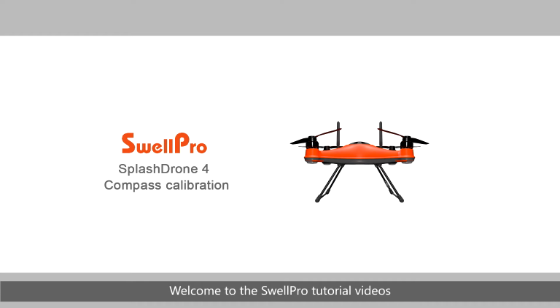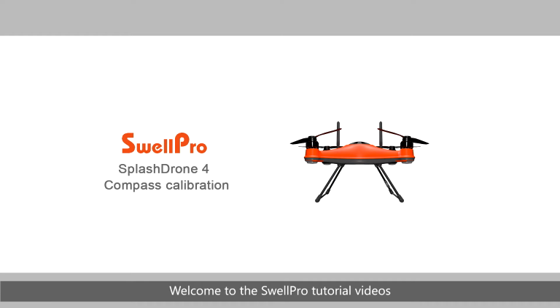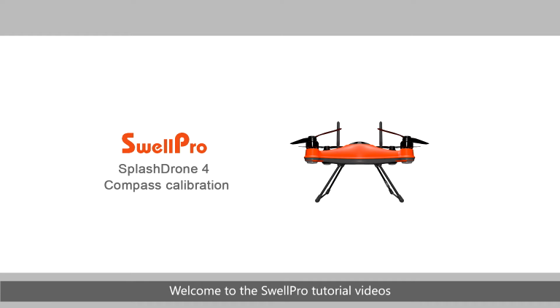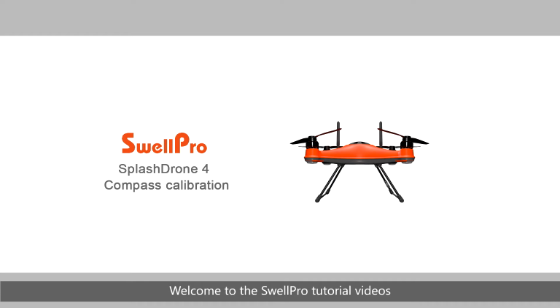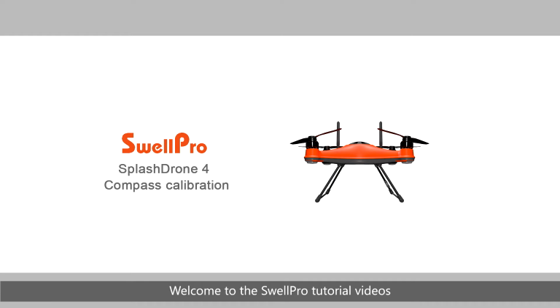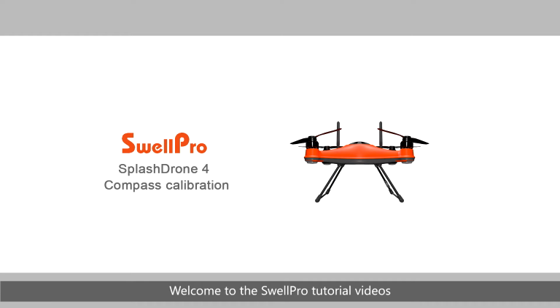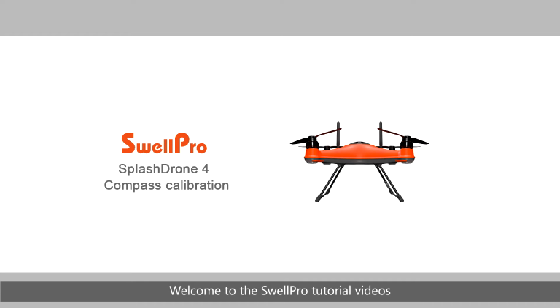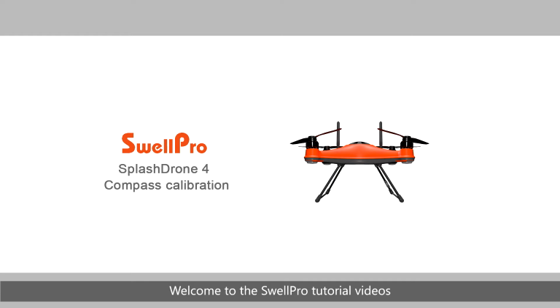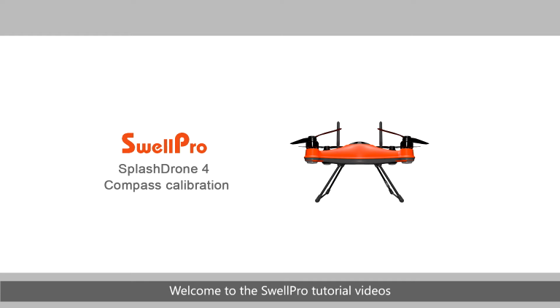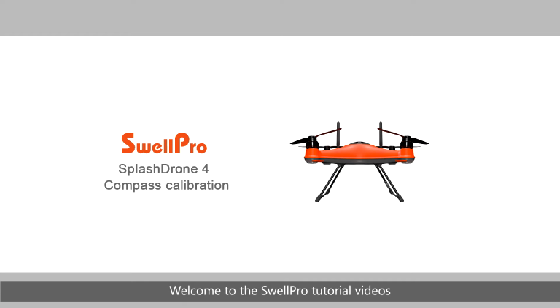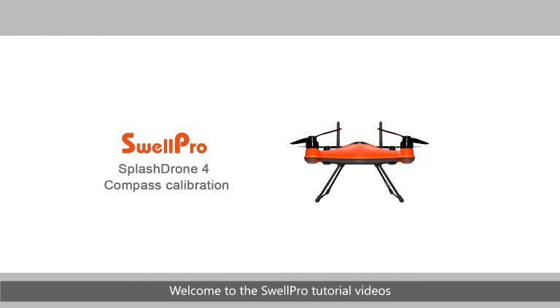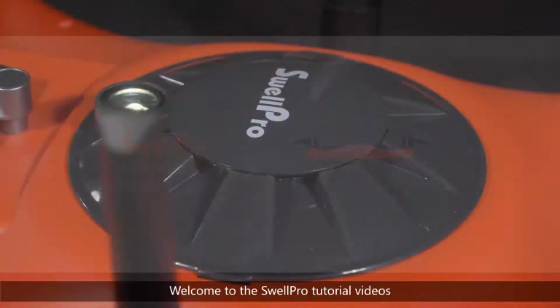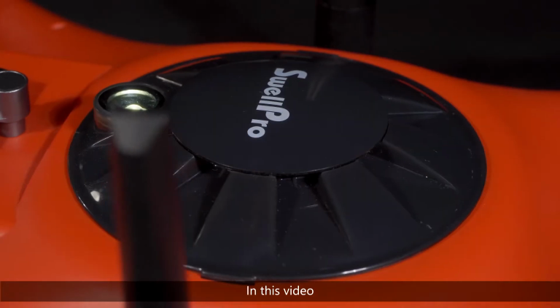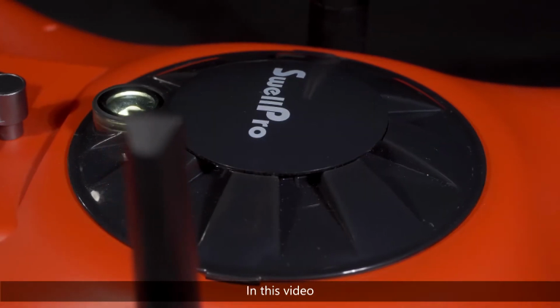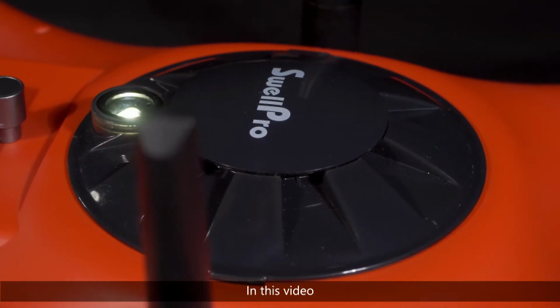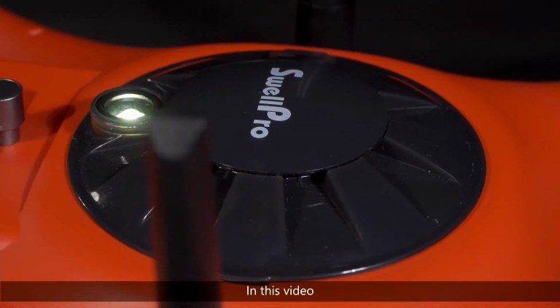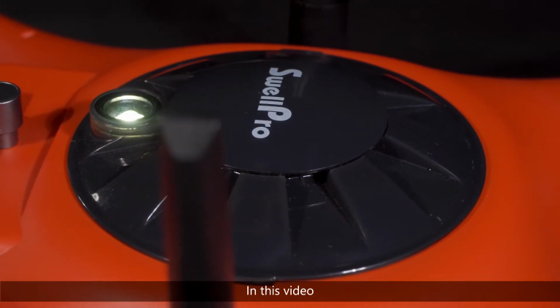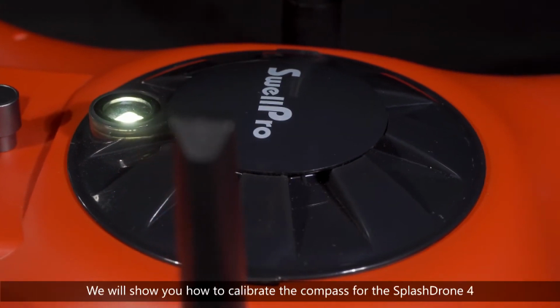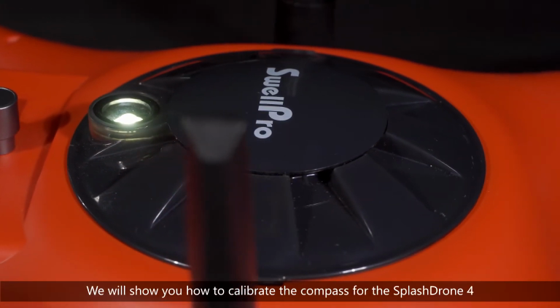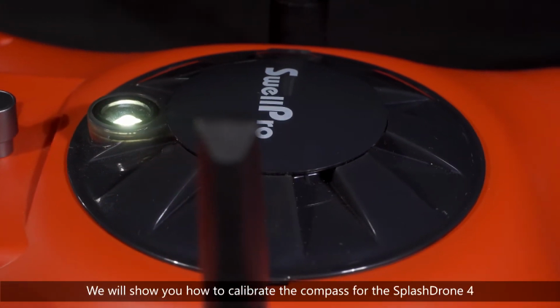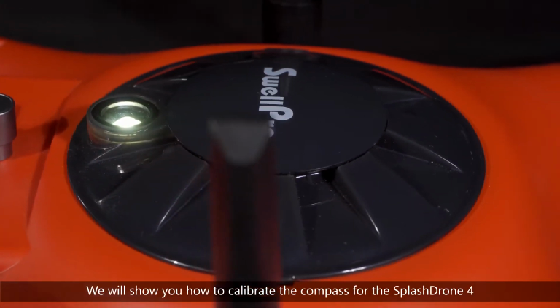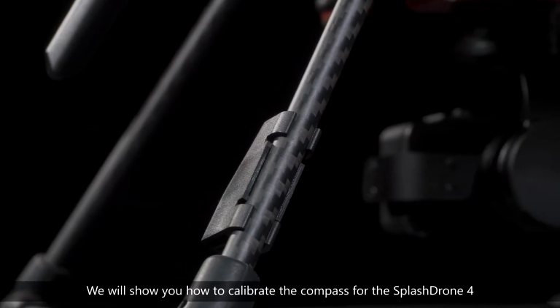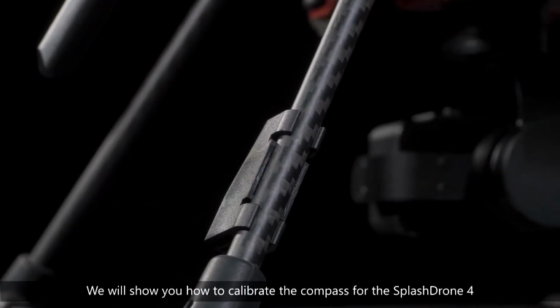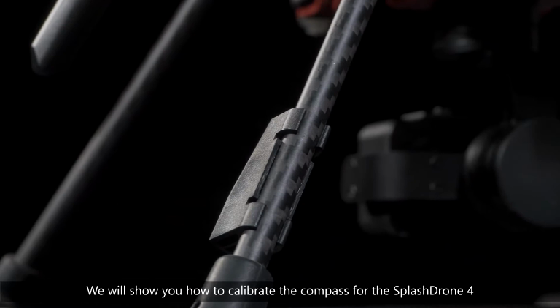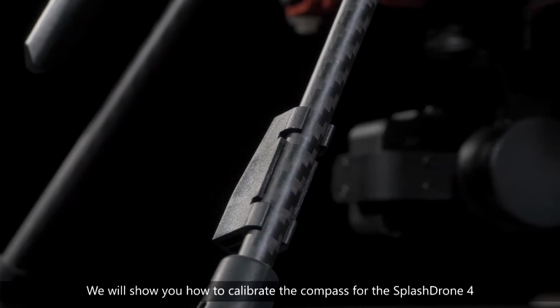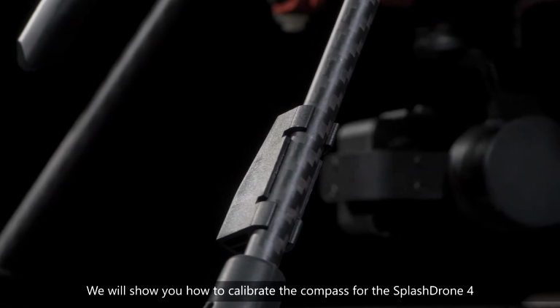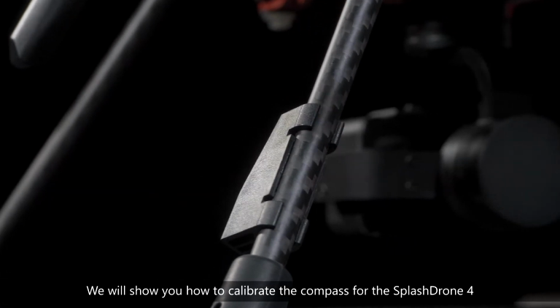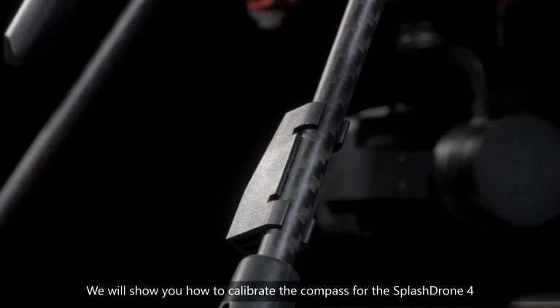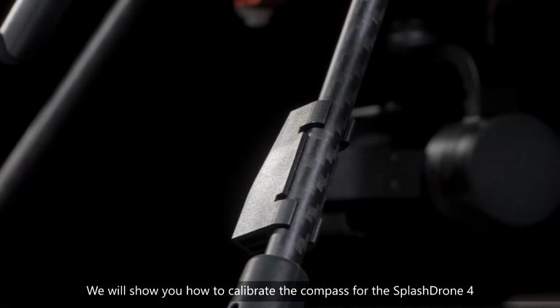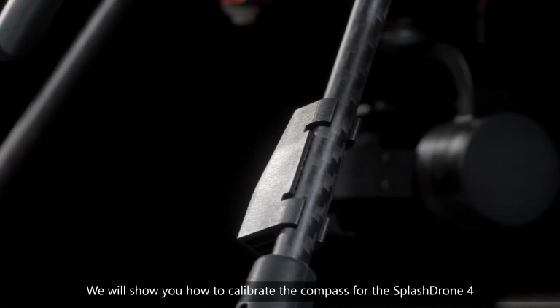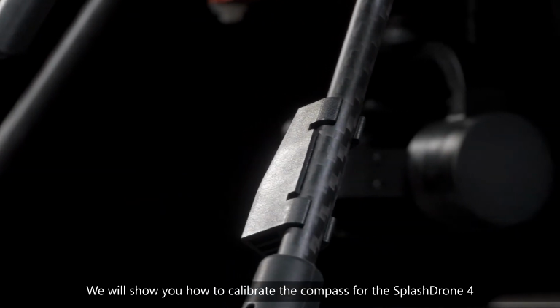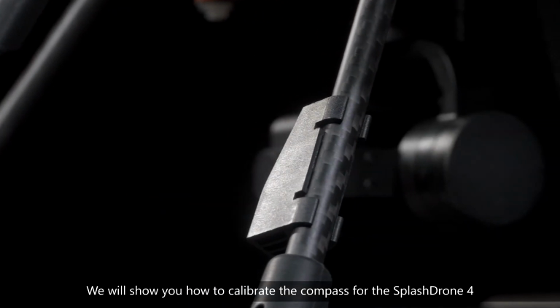Welcome to the SwellPro tutorial videos. In this video, we will show you how to calibrate the compass for the SplashDrone 4.